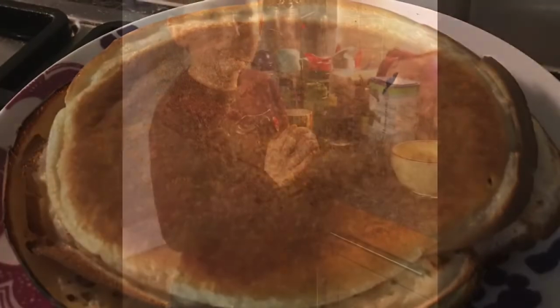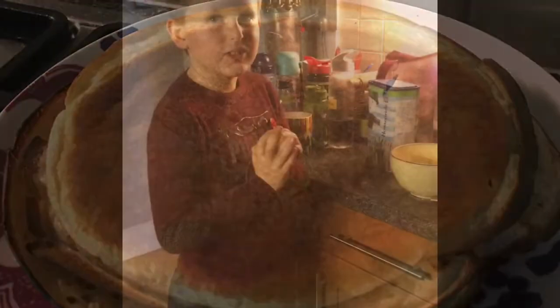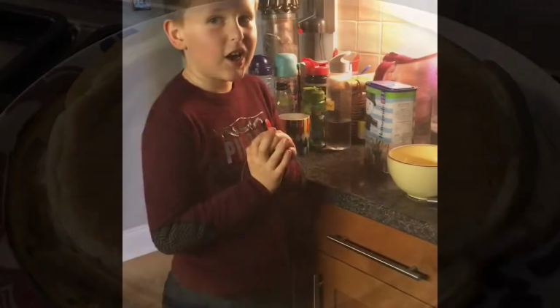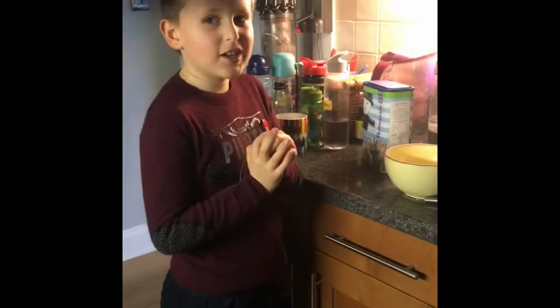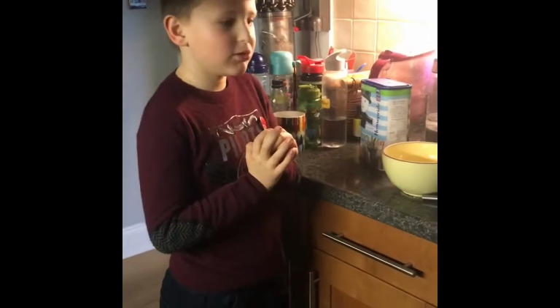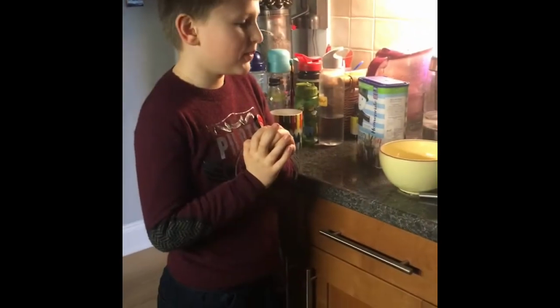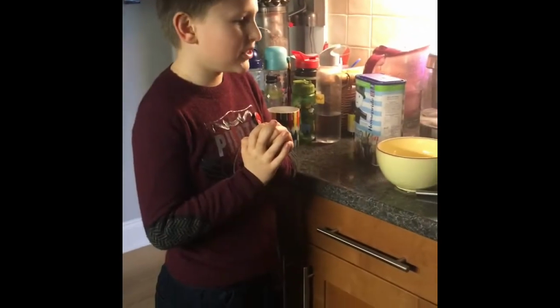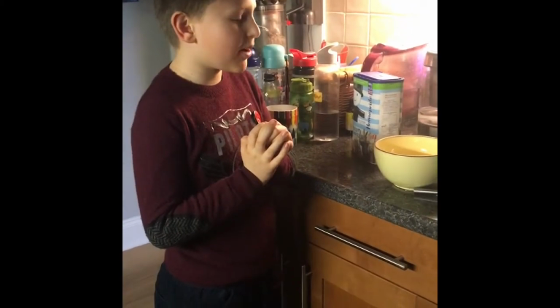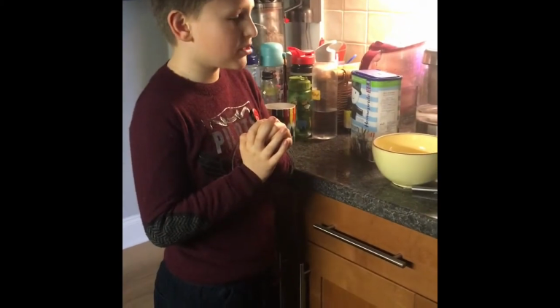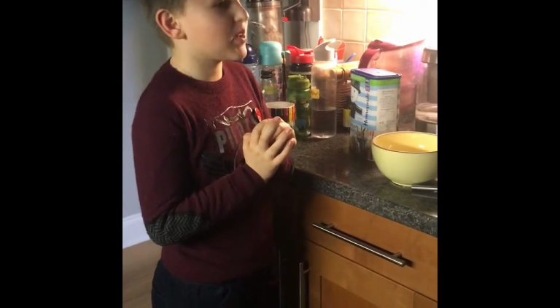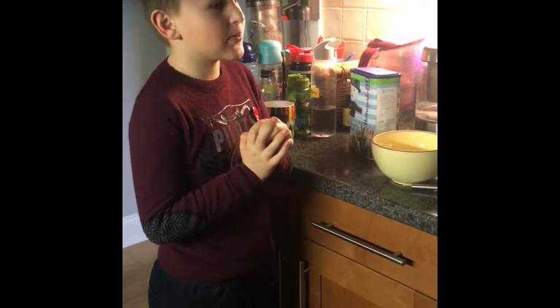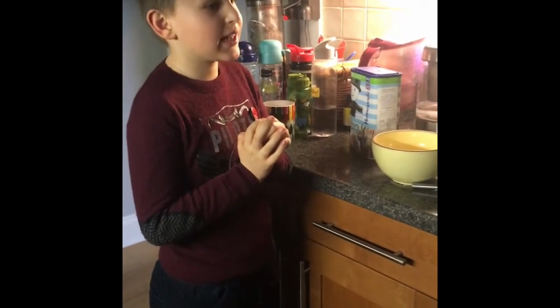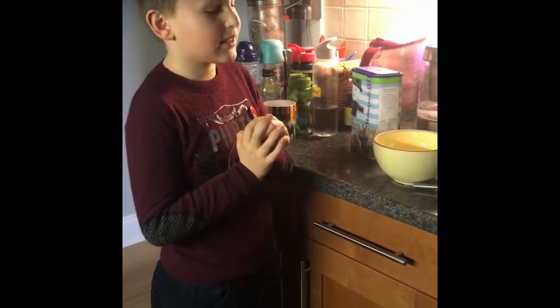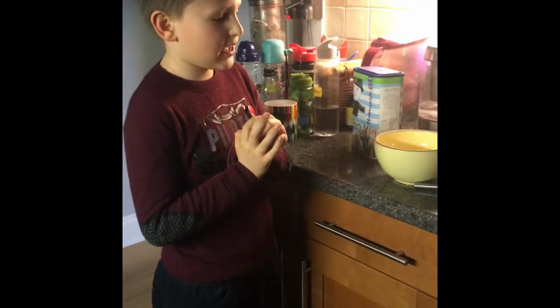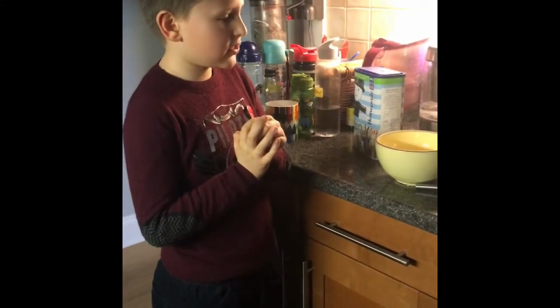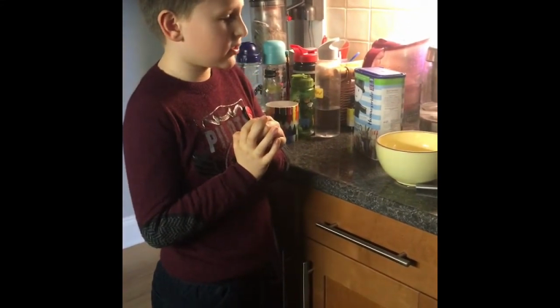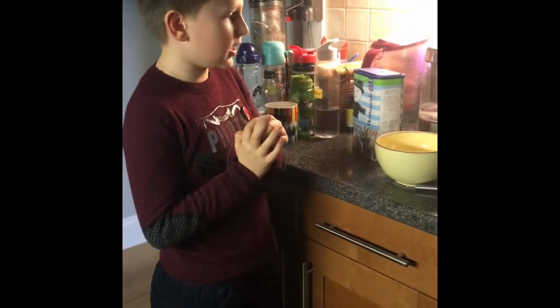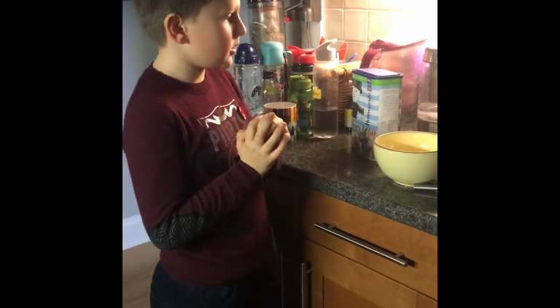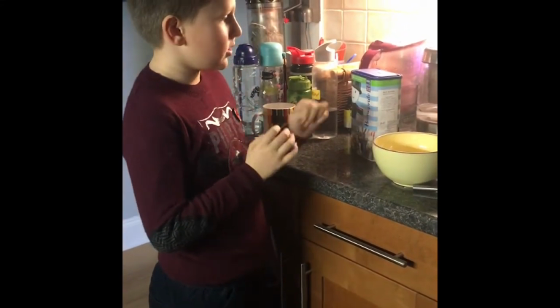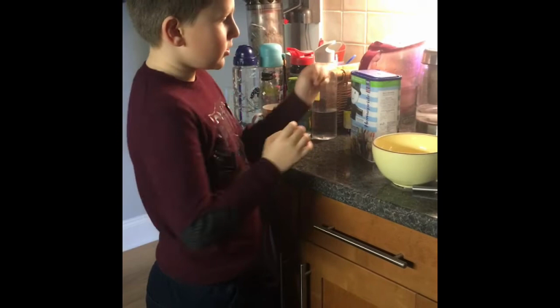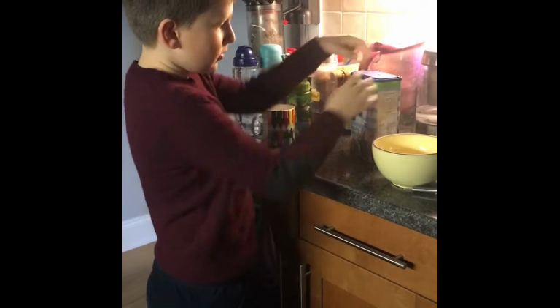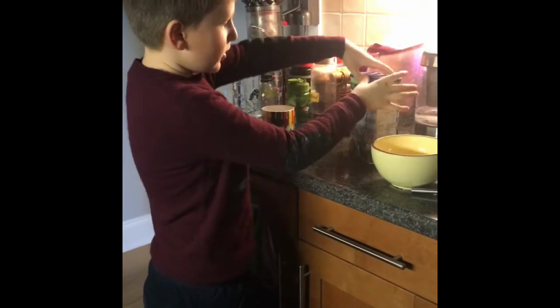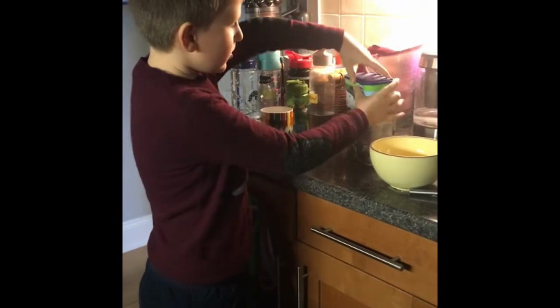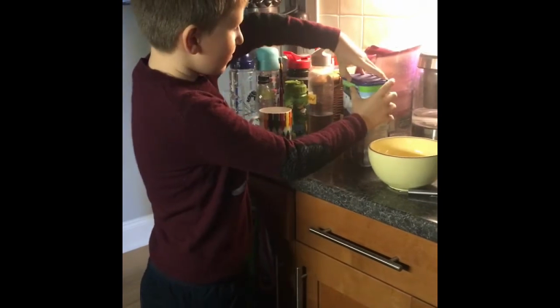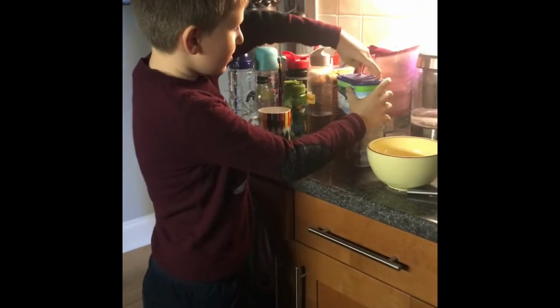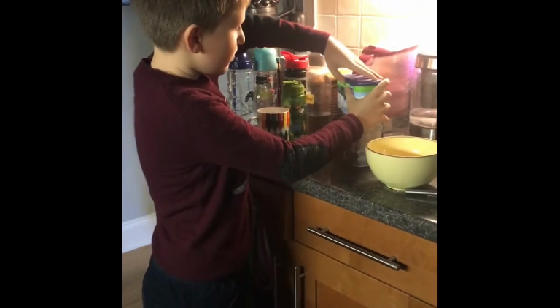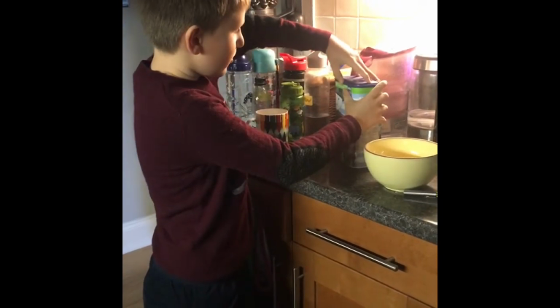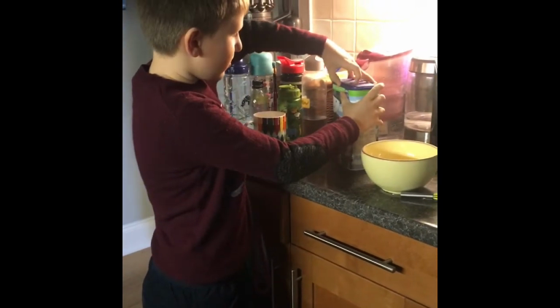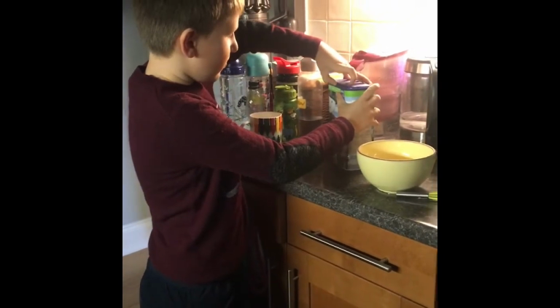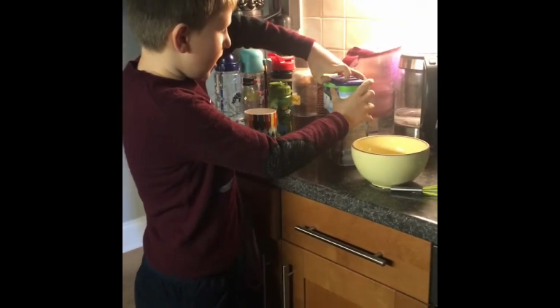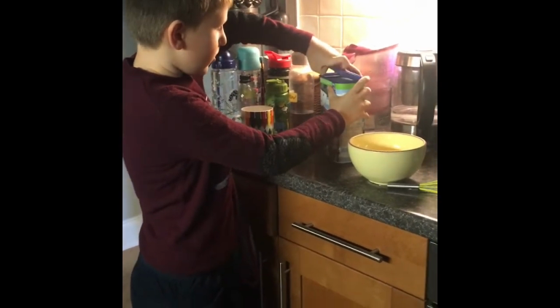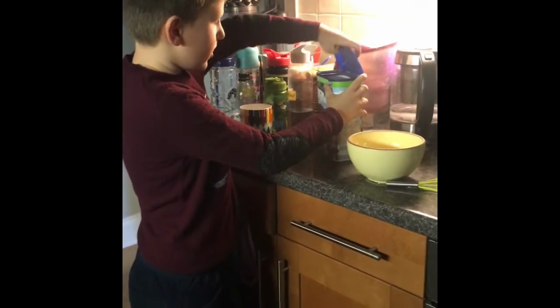Hi everybody, I'm going to make pancakes today so first I'm going to put flour in.